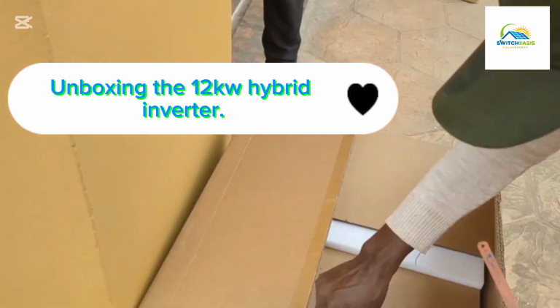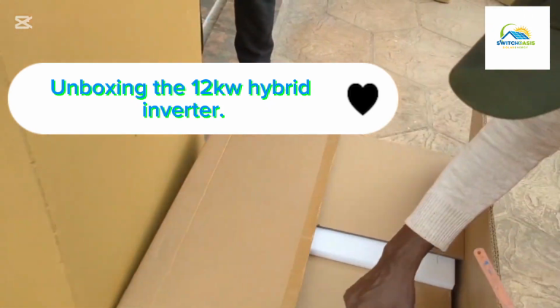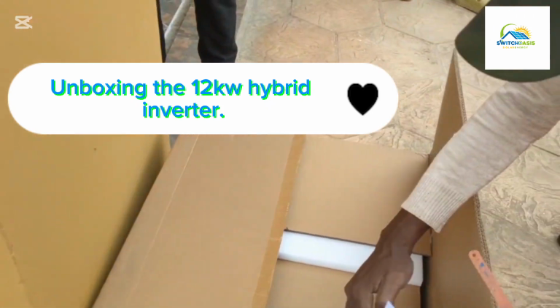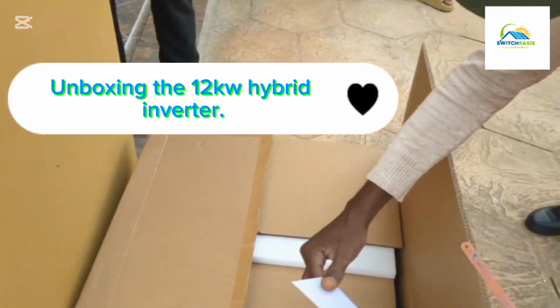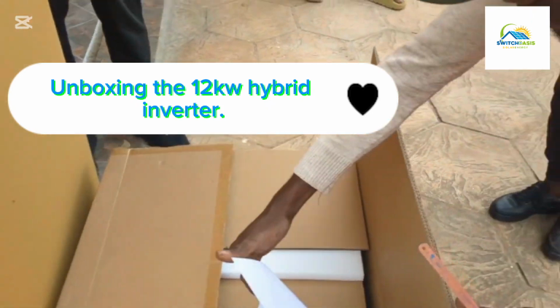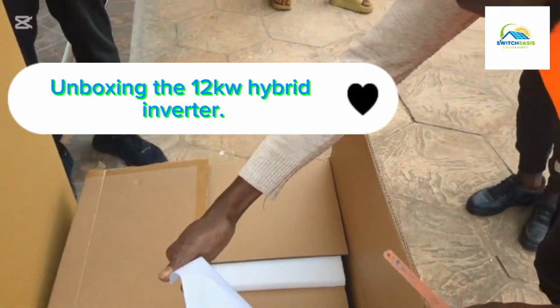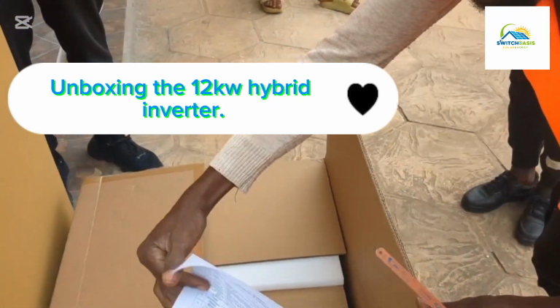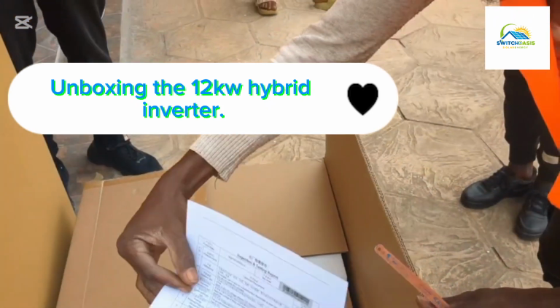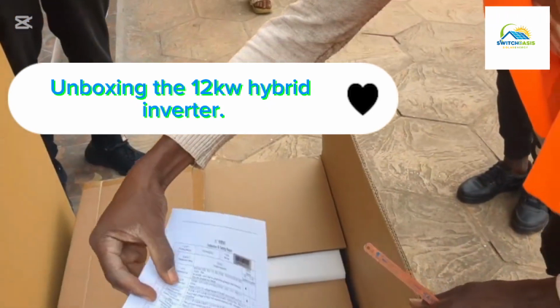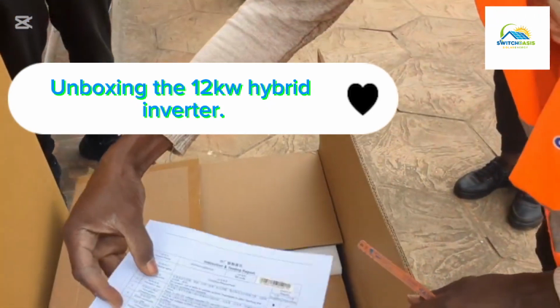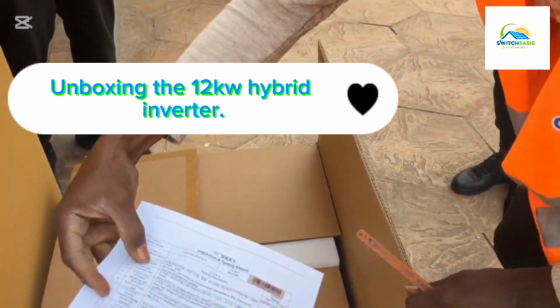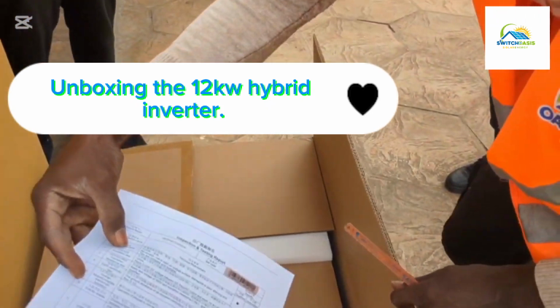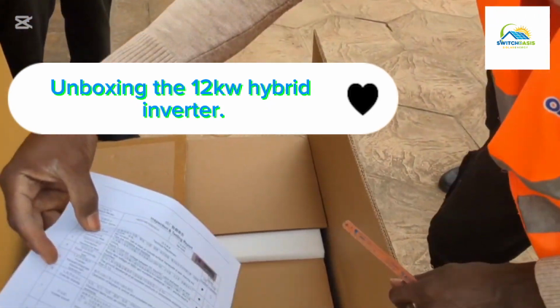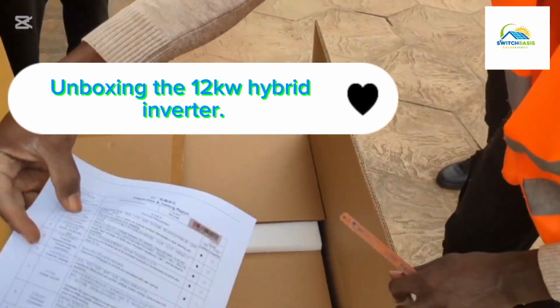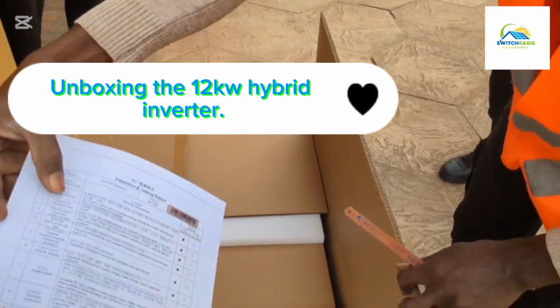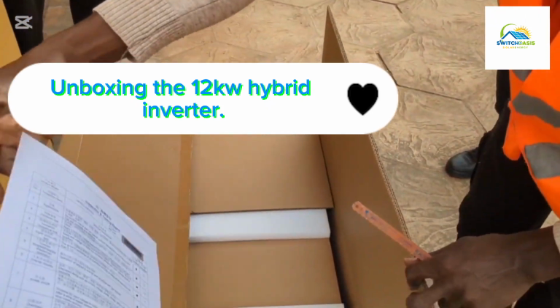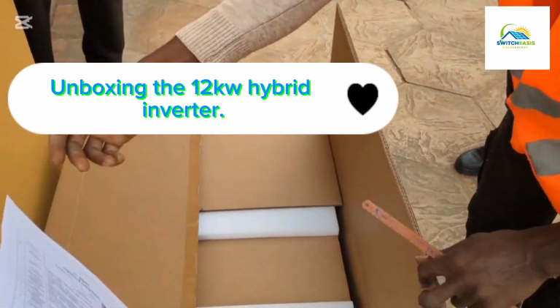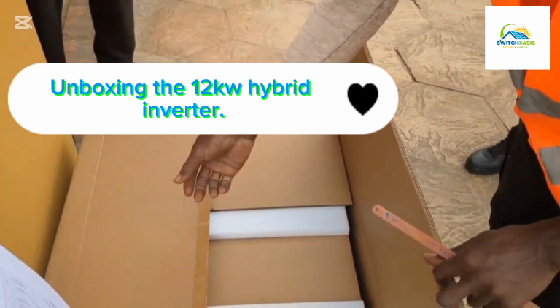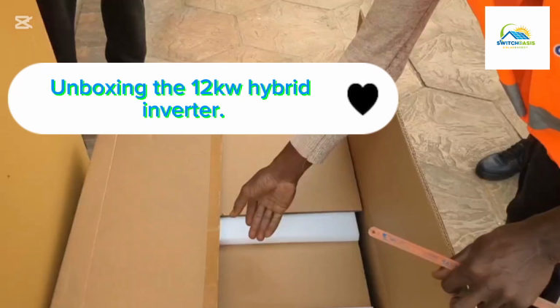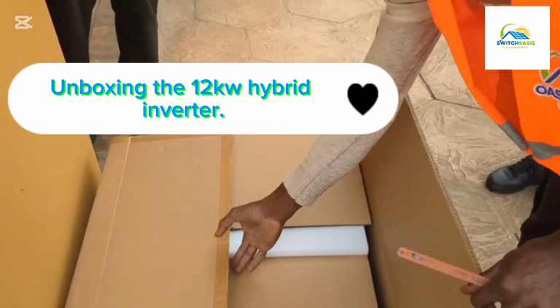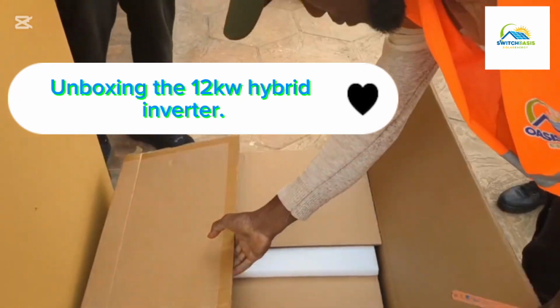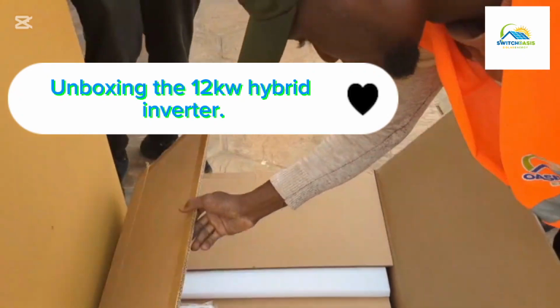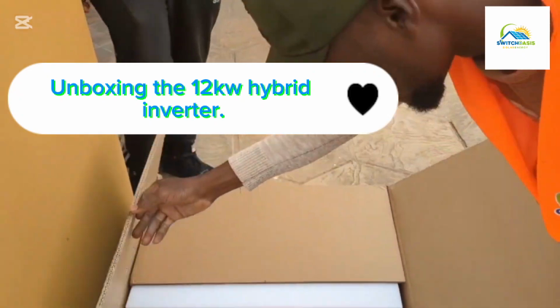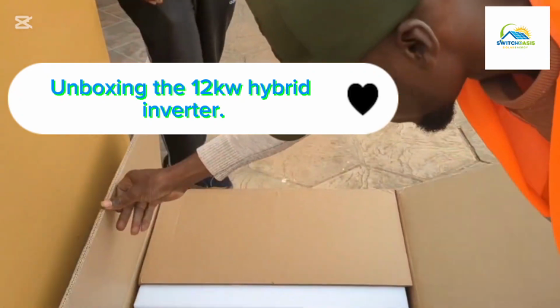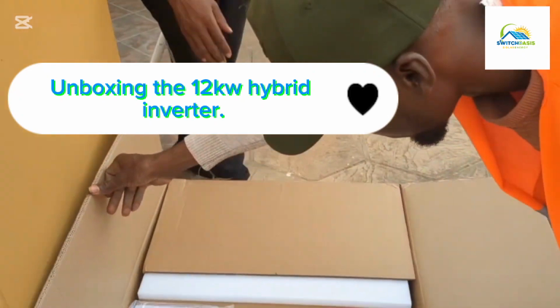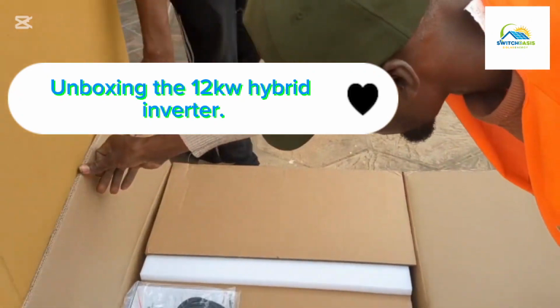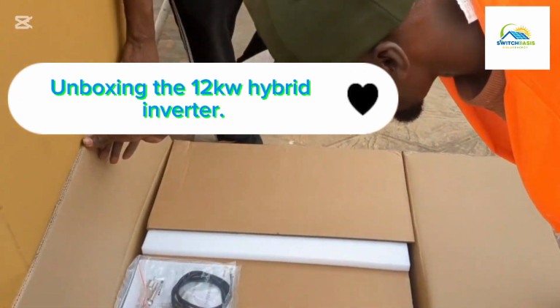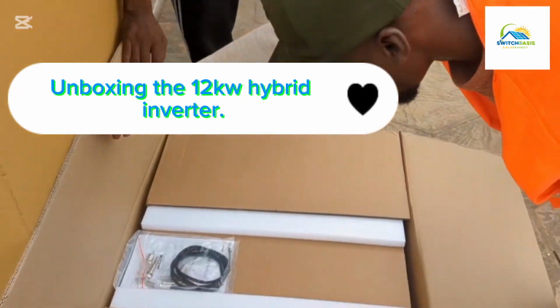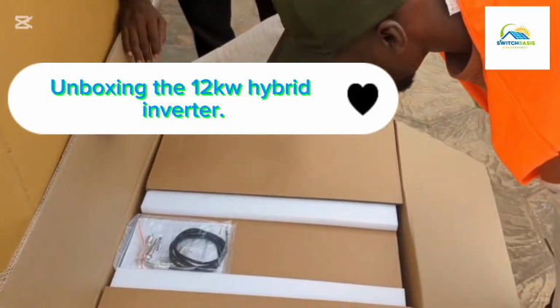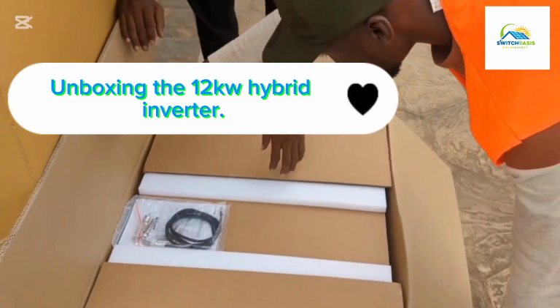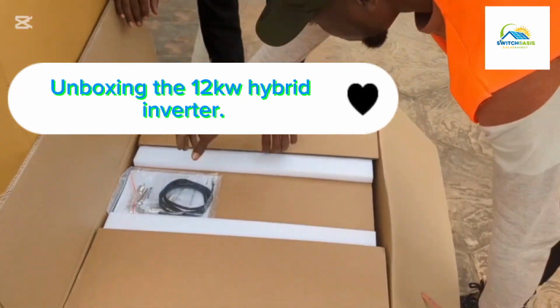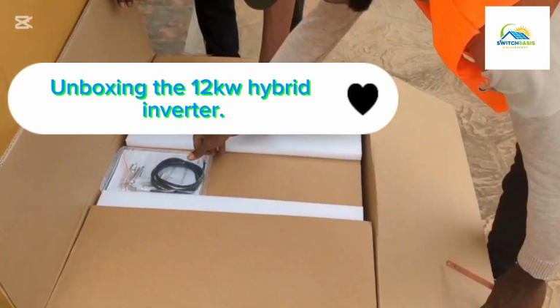This is the 12kva hybrid inverter. I'll let you see it very soon.